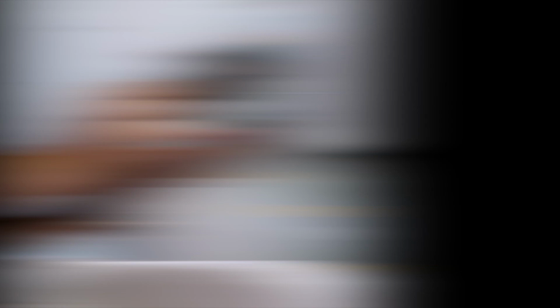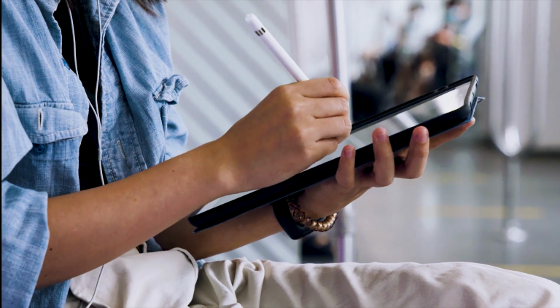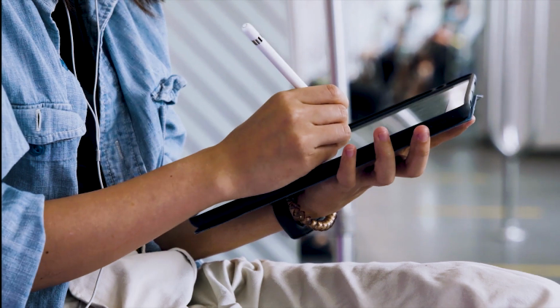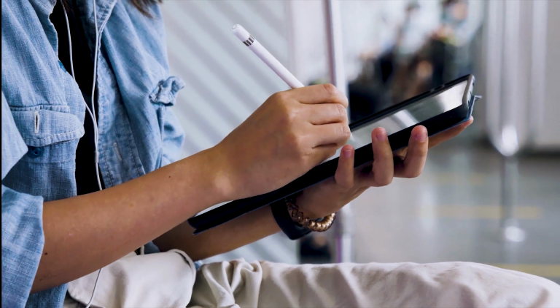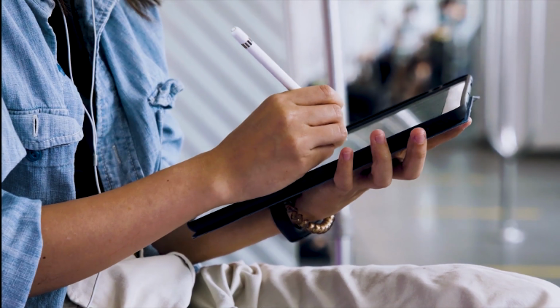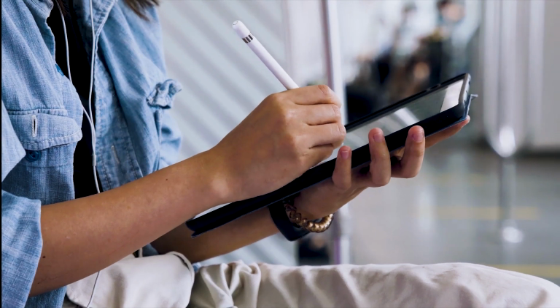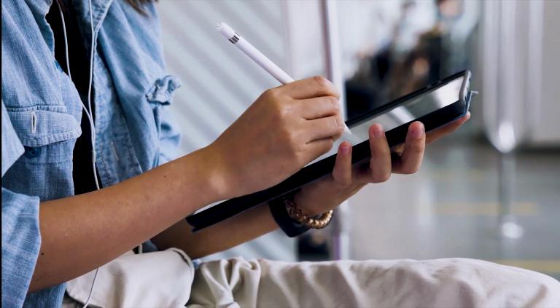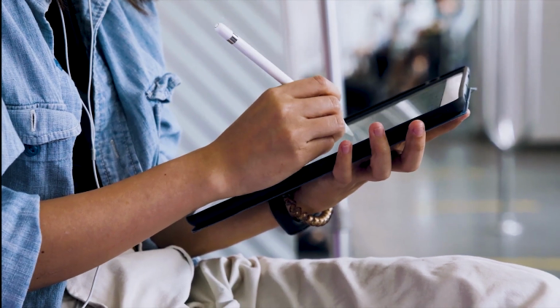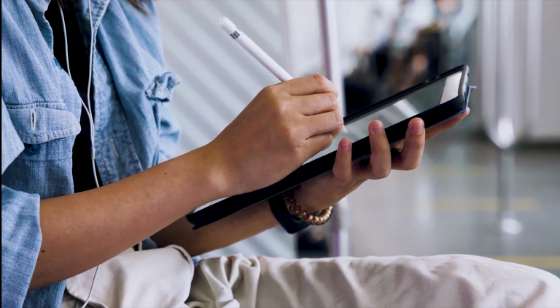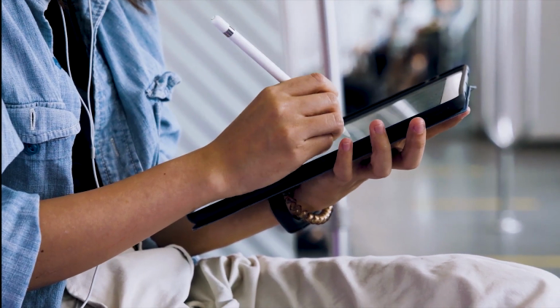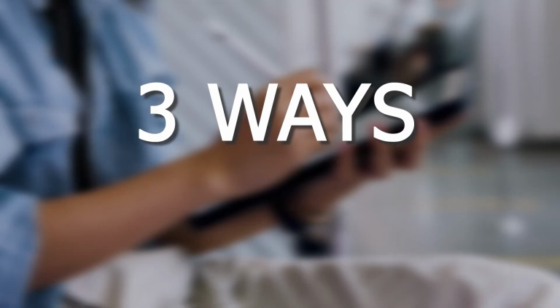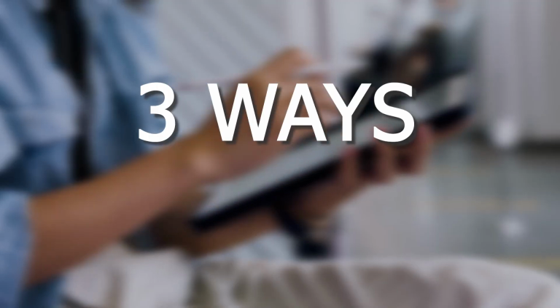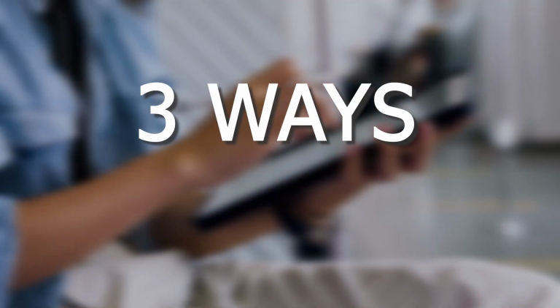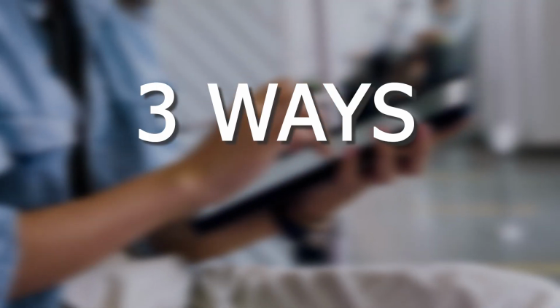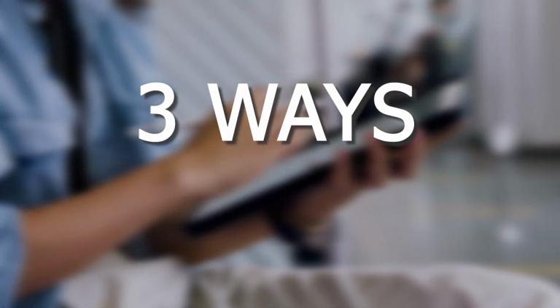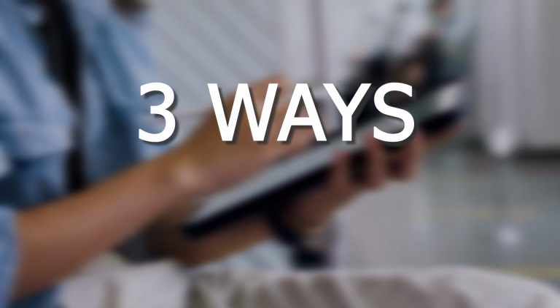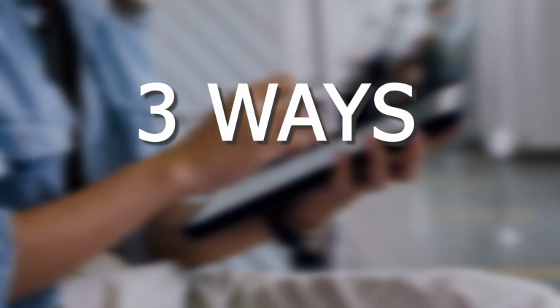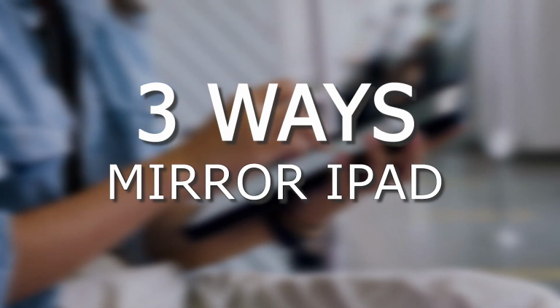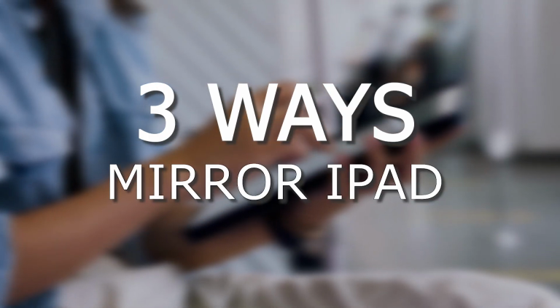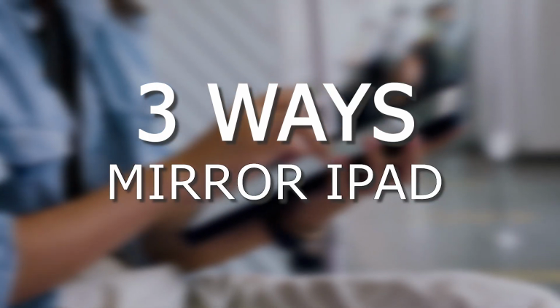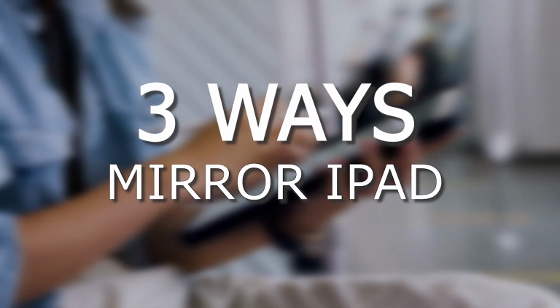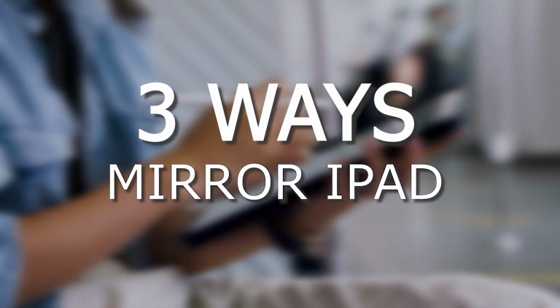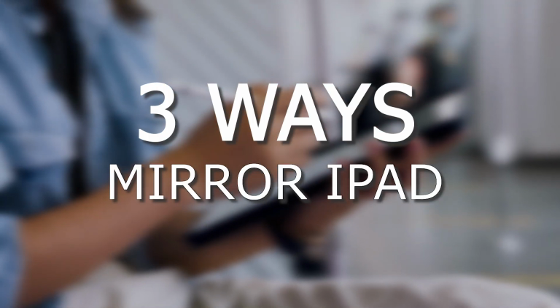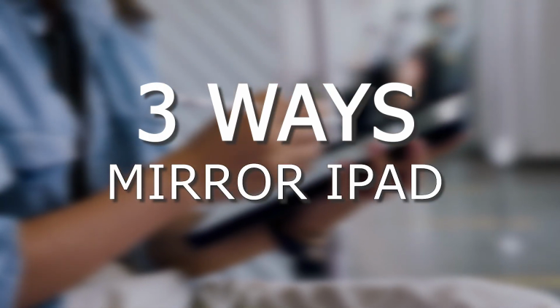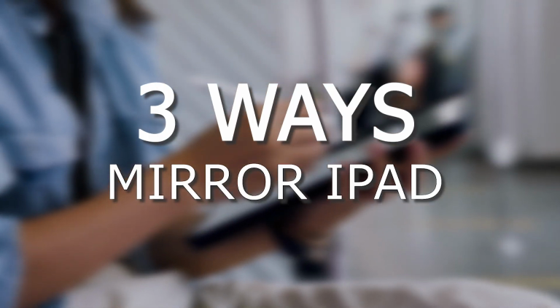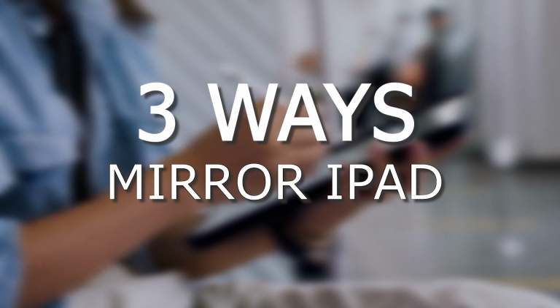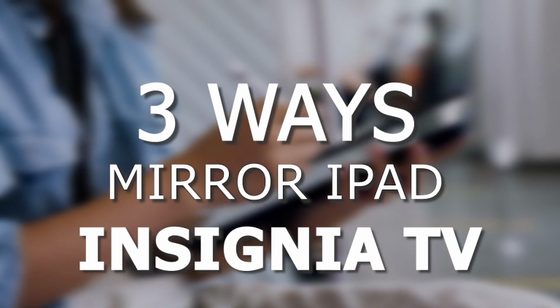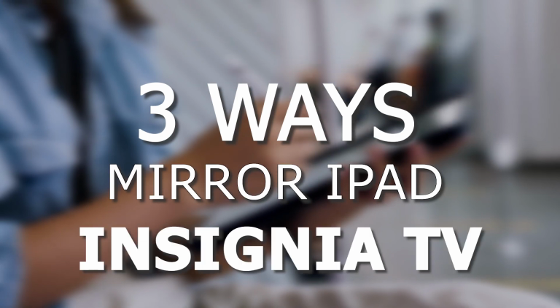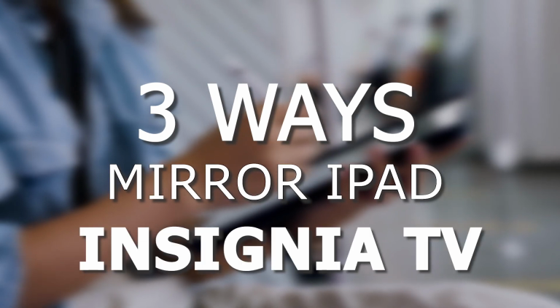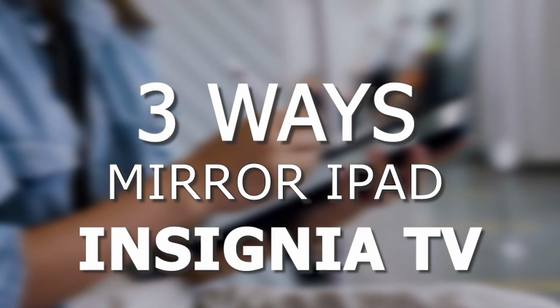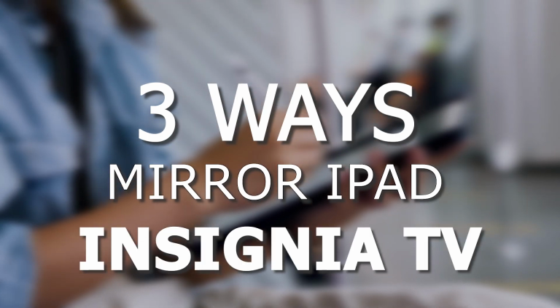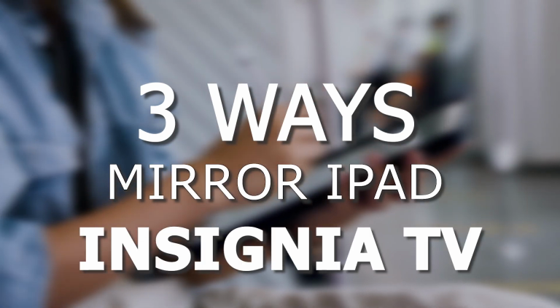In today's tech video, I'm going to show you three different ways of how to mirror your iPad to any Insignia TV.